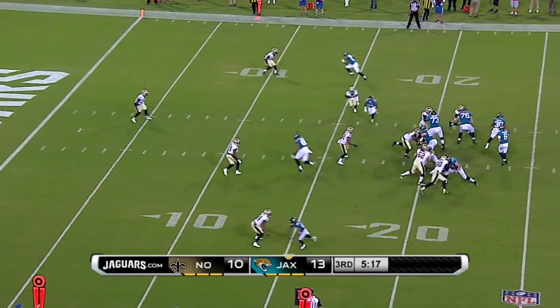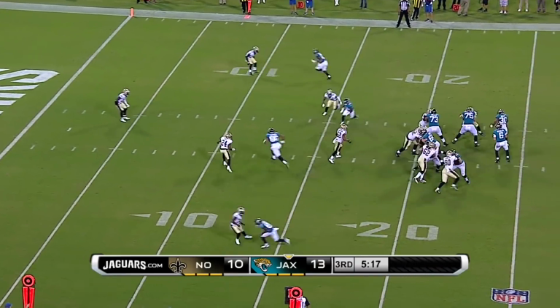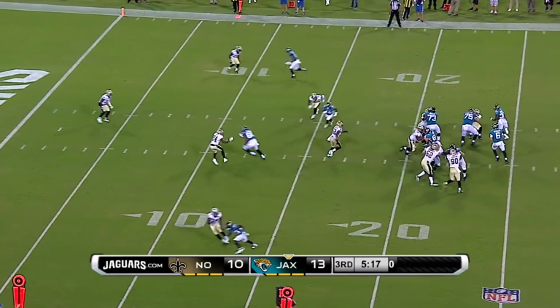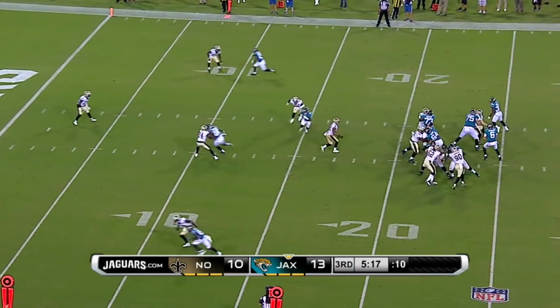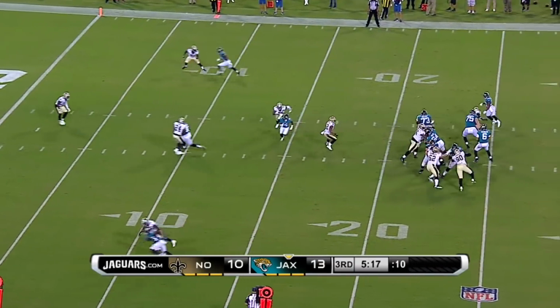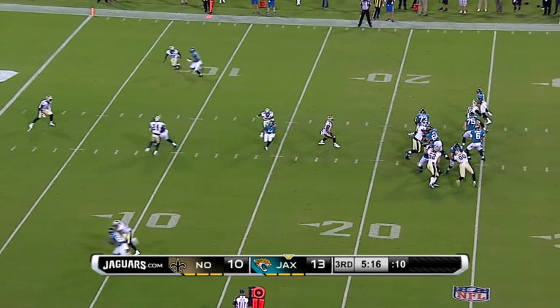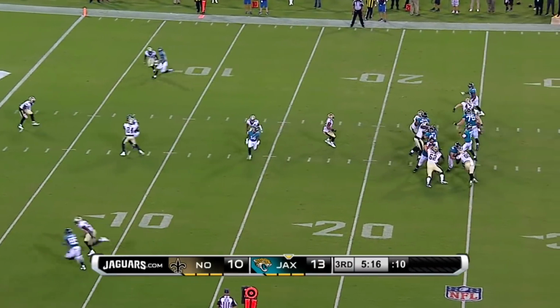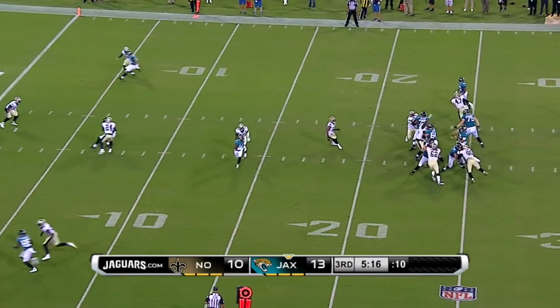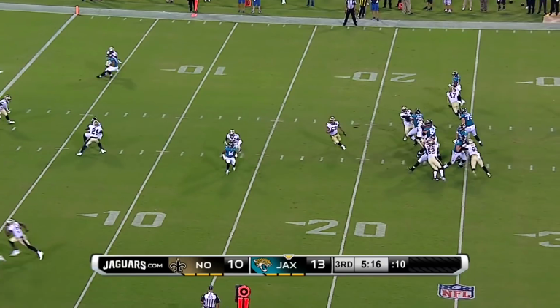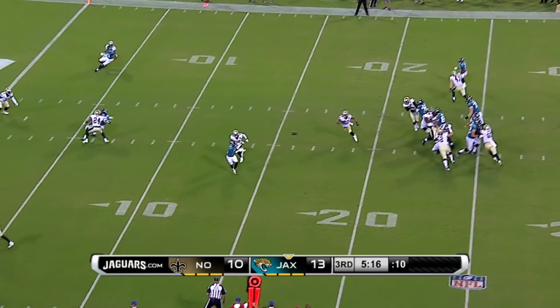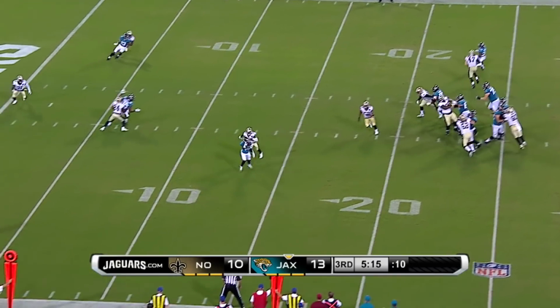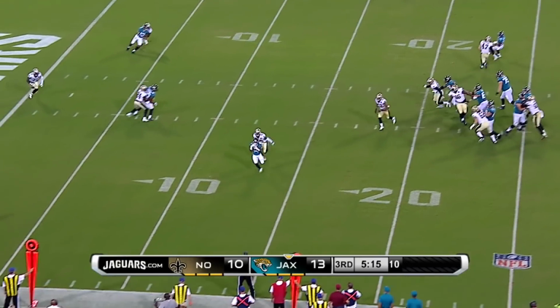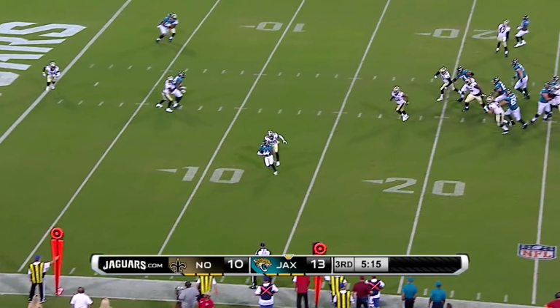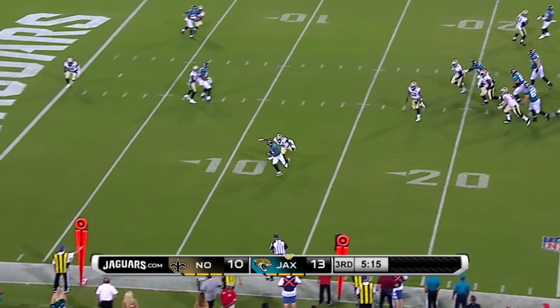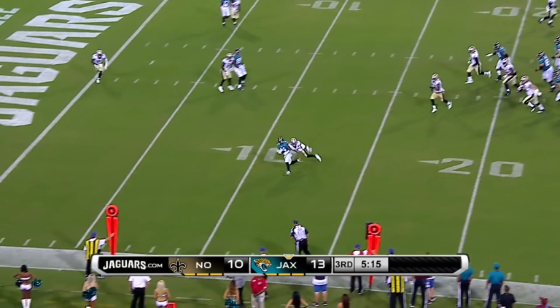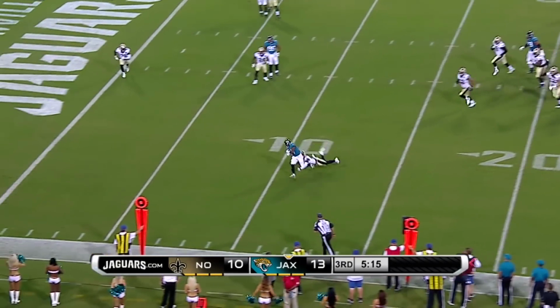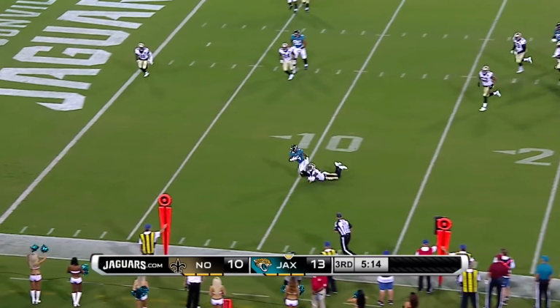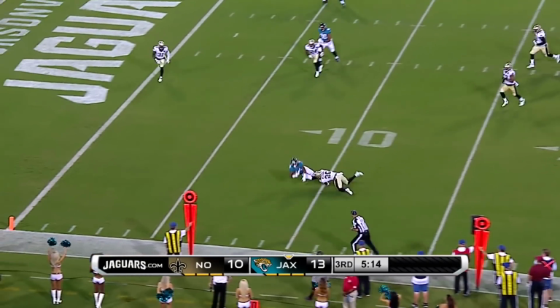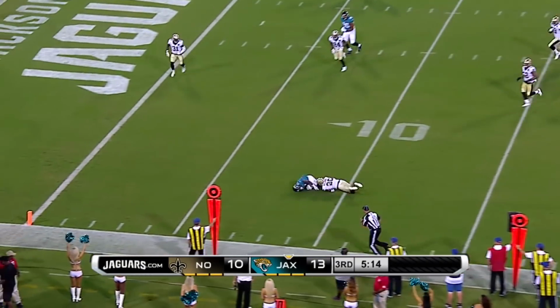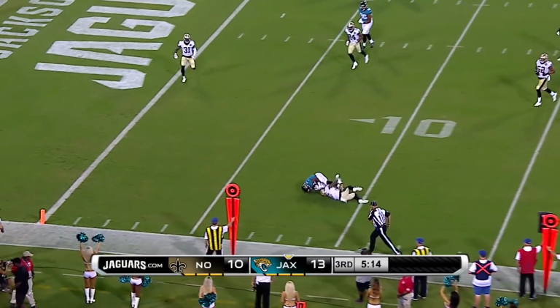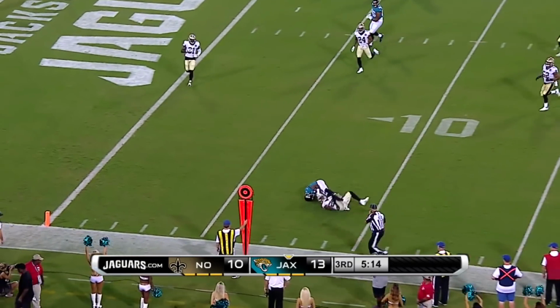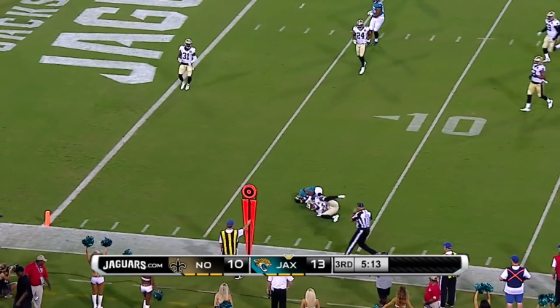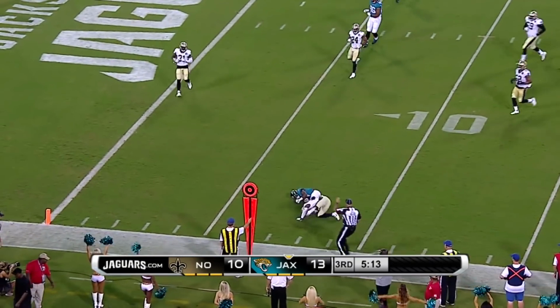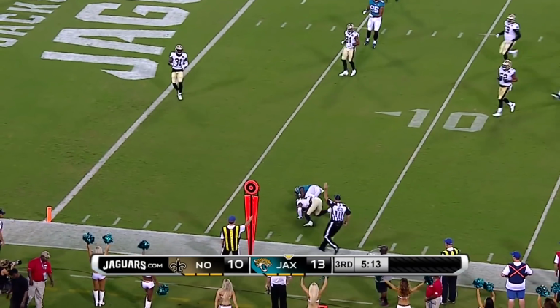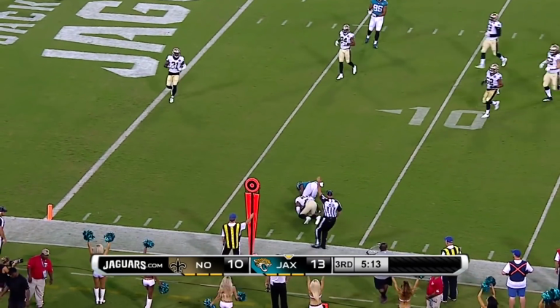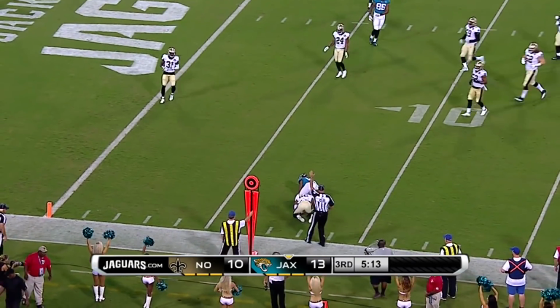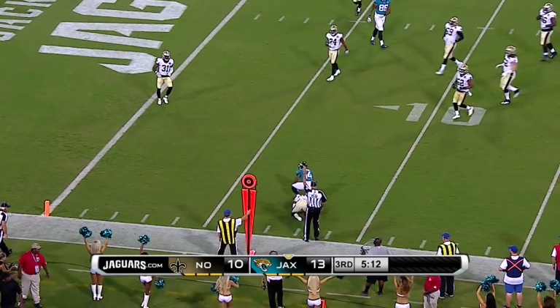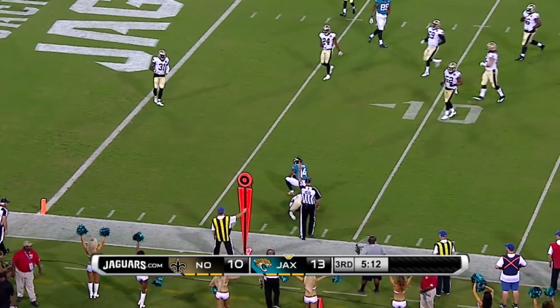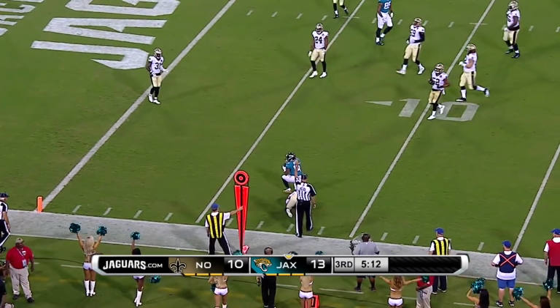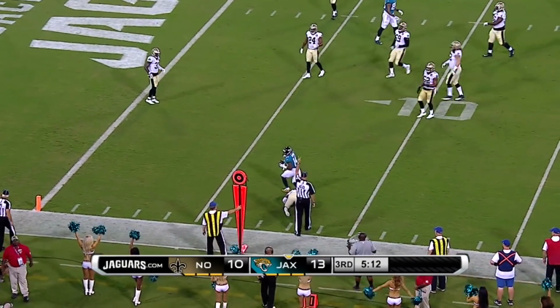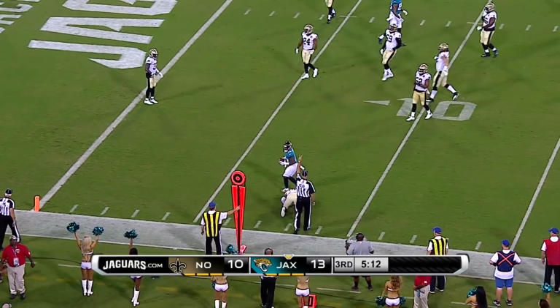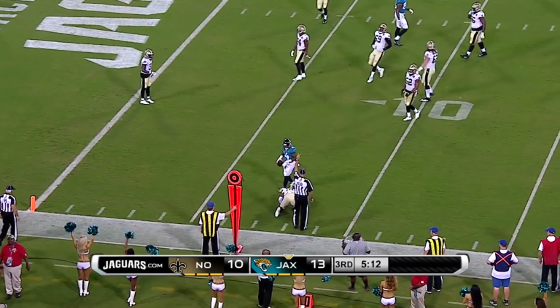Shotgun snap. Kessler plants, turns and throws. It's Wynn again — Wynn caught from behind as he crossed the 10 yard line.